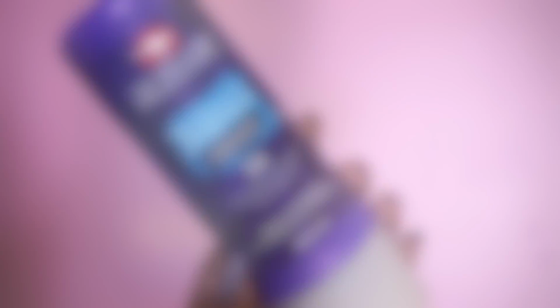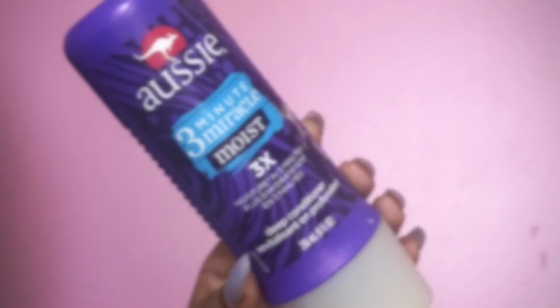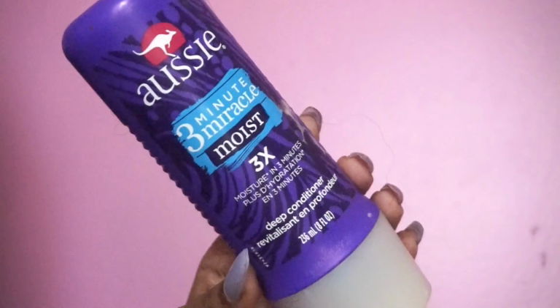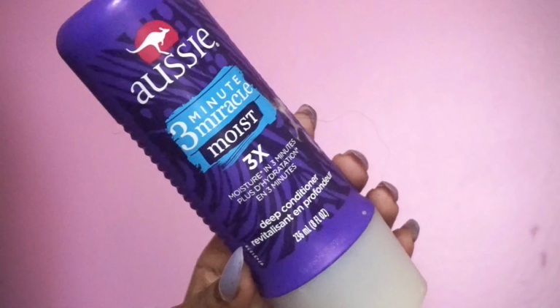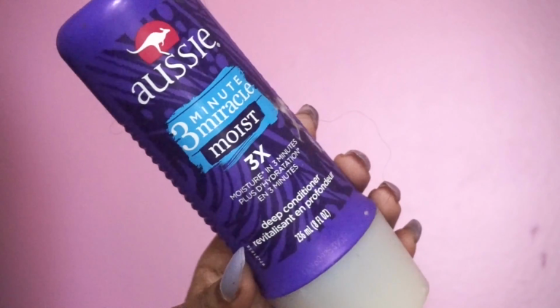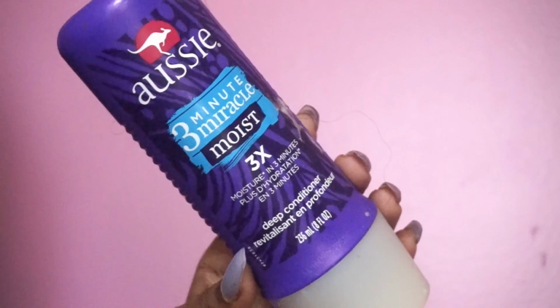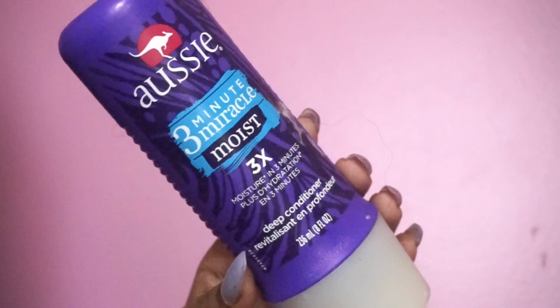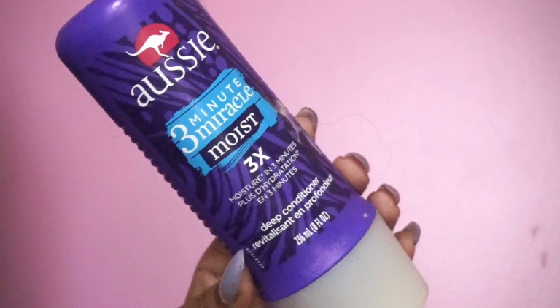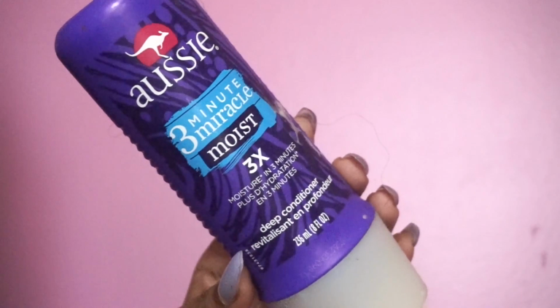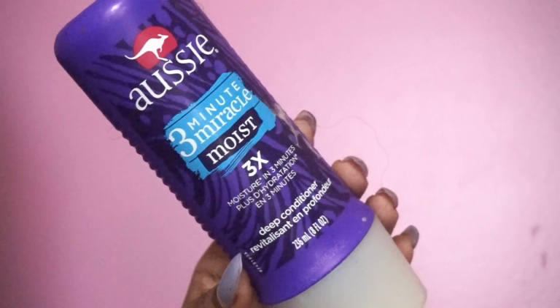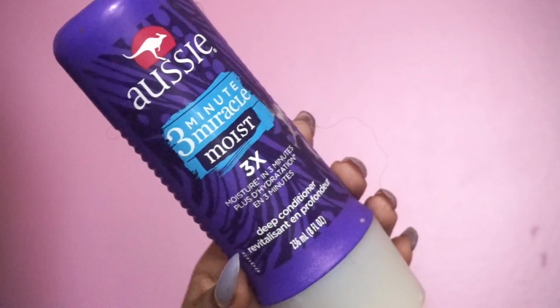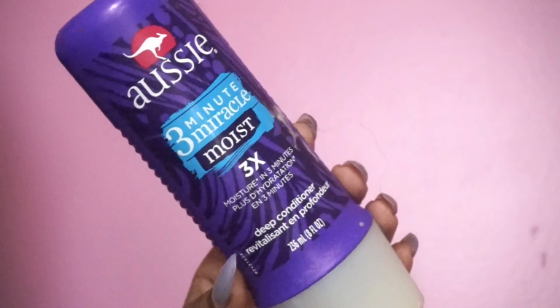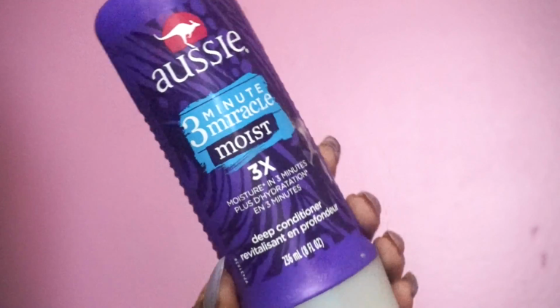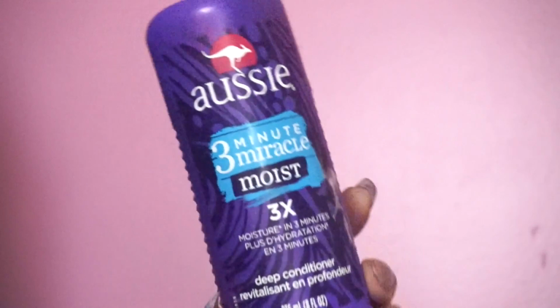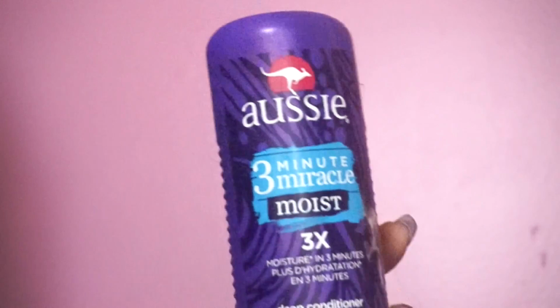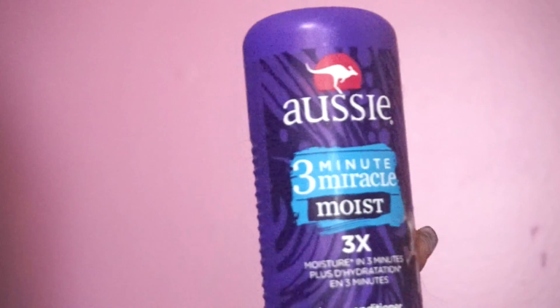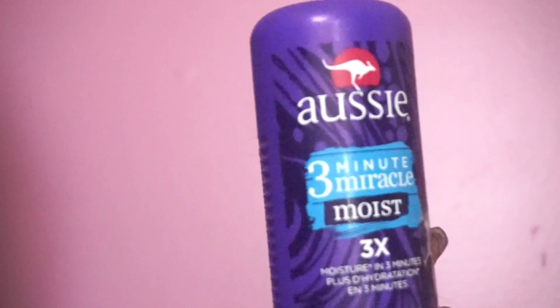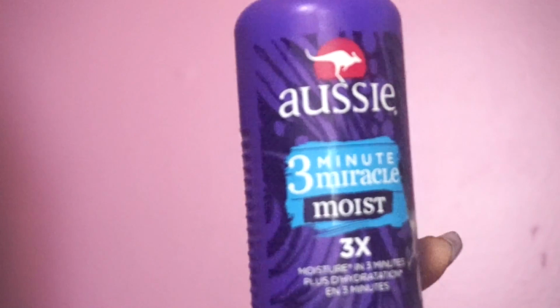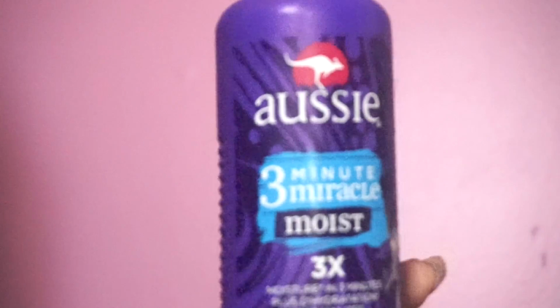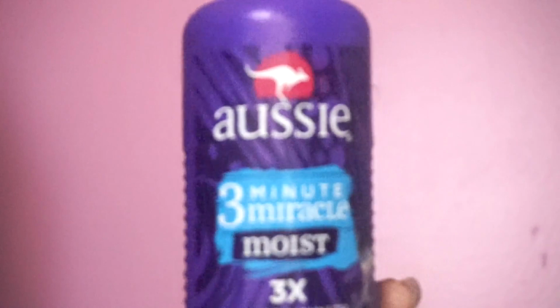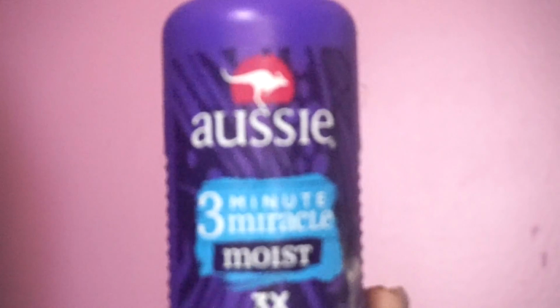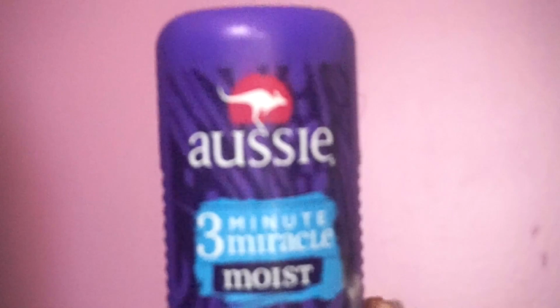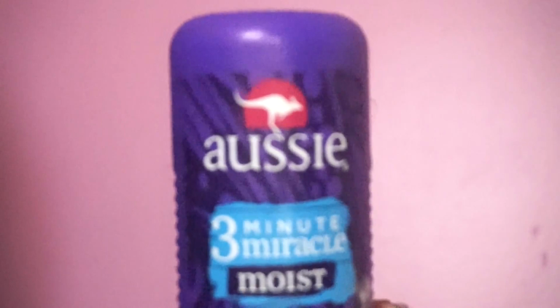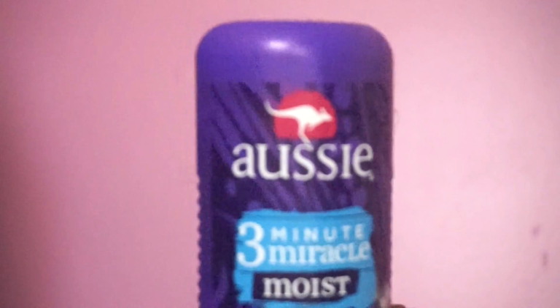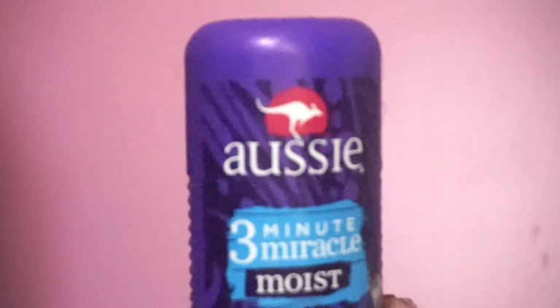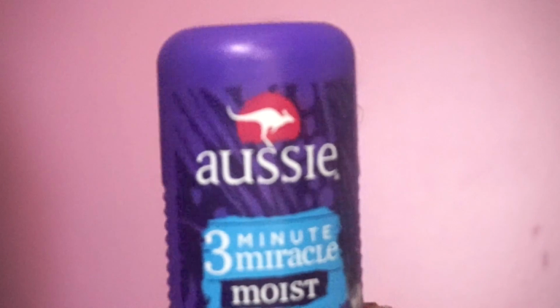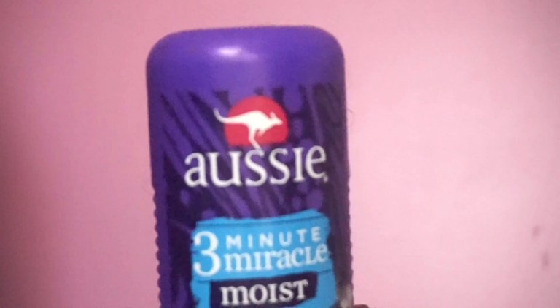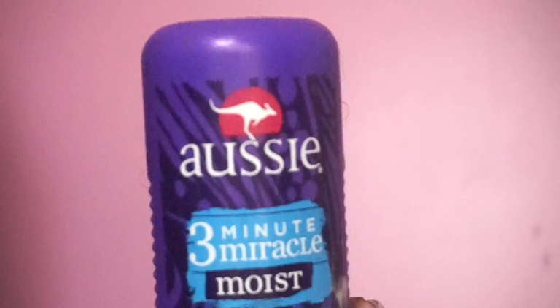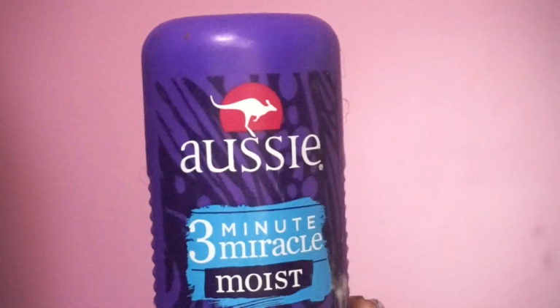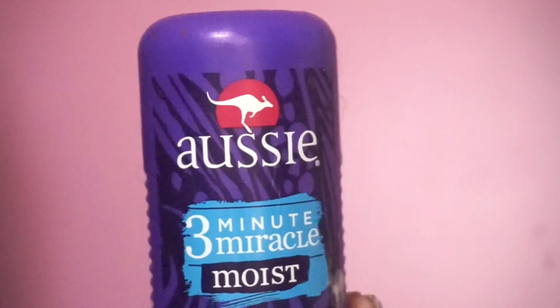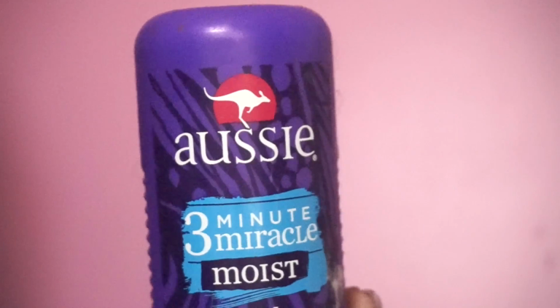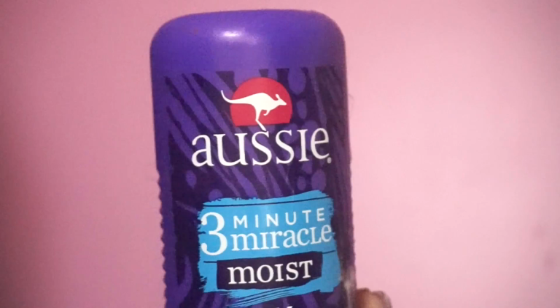I didn't think I would like it, but I fell in love with this conditioner, and it left my hair super manageable.